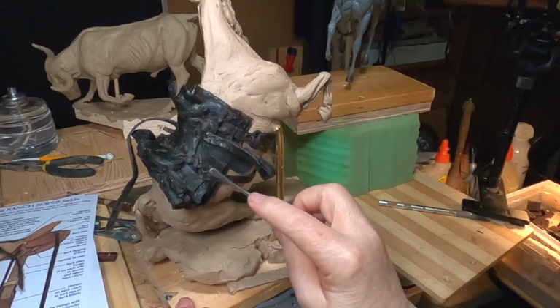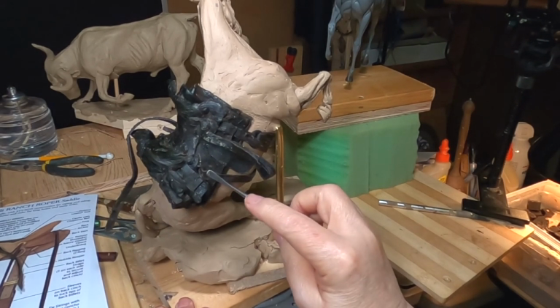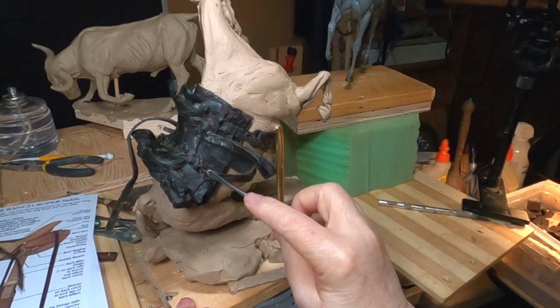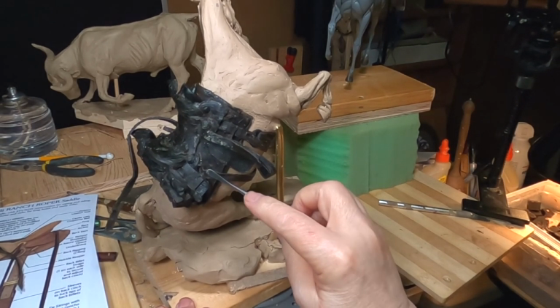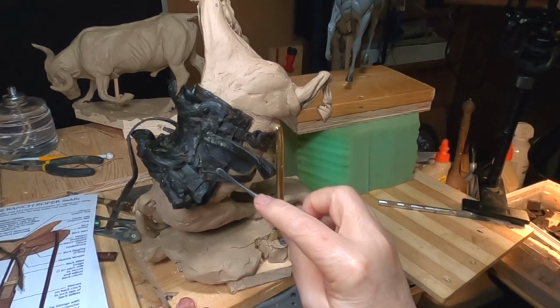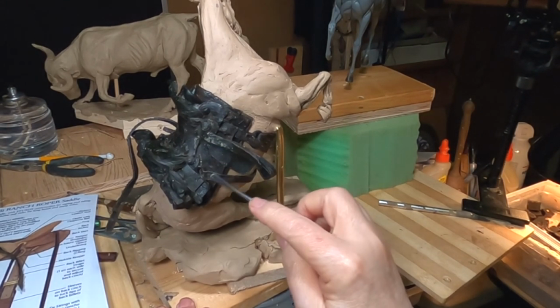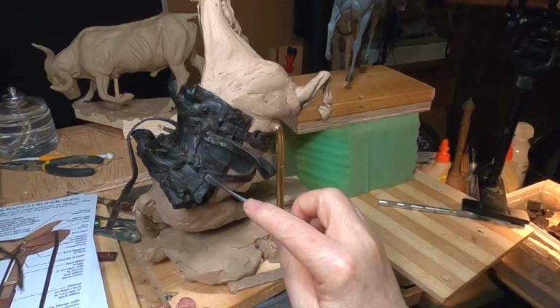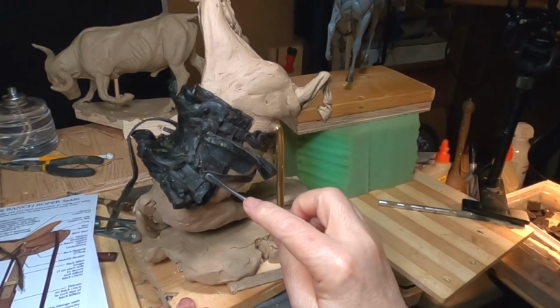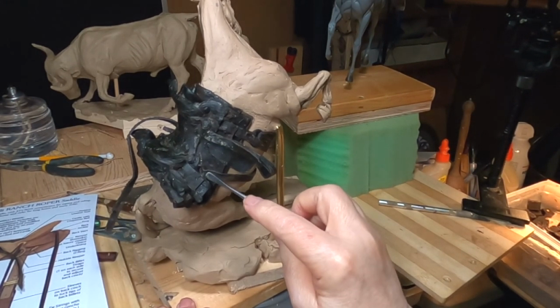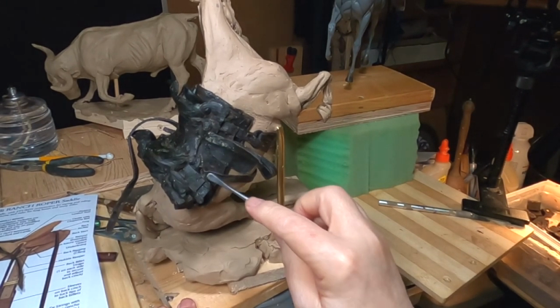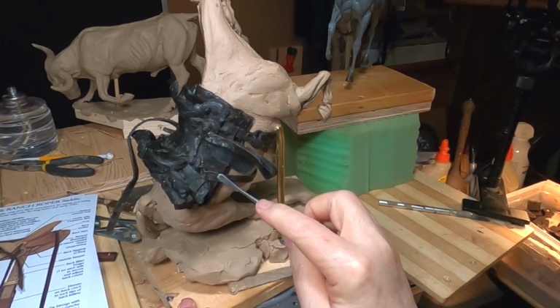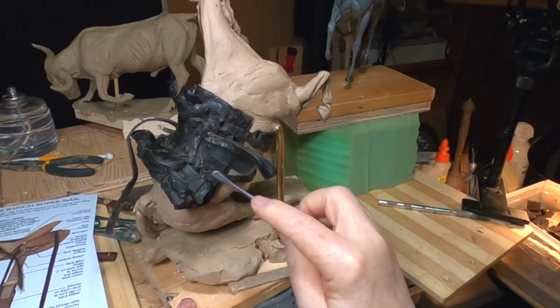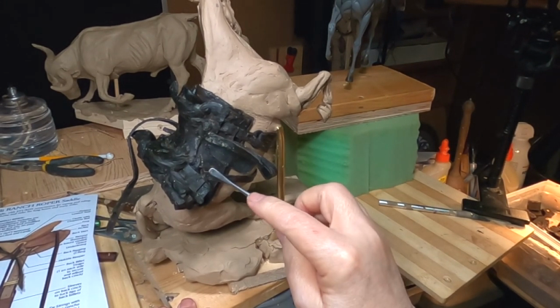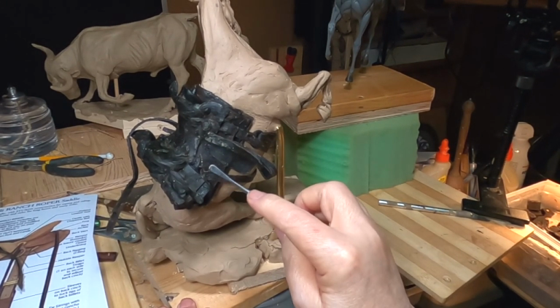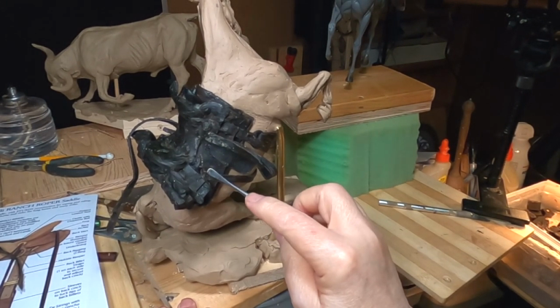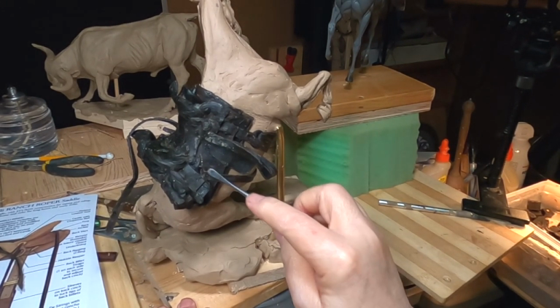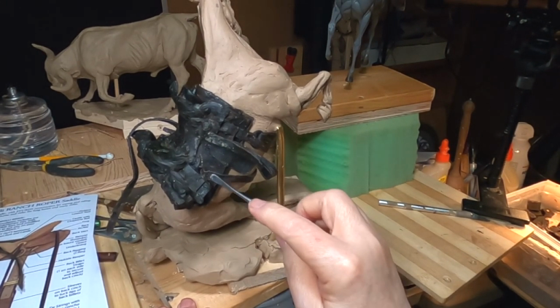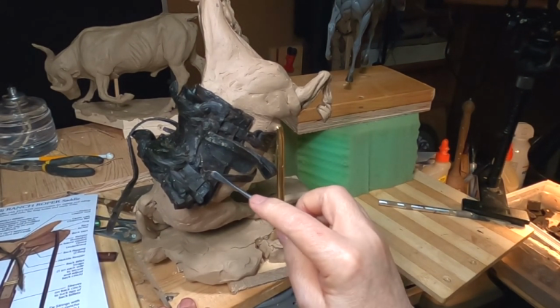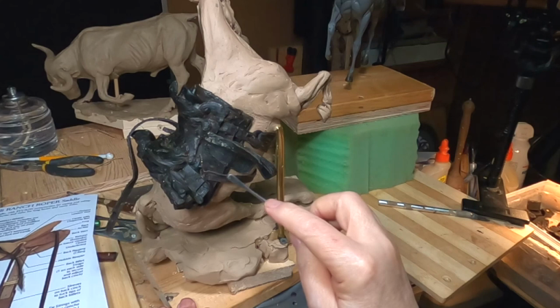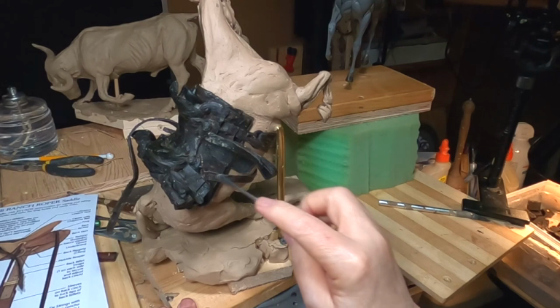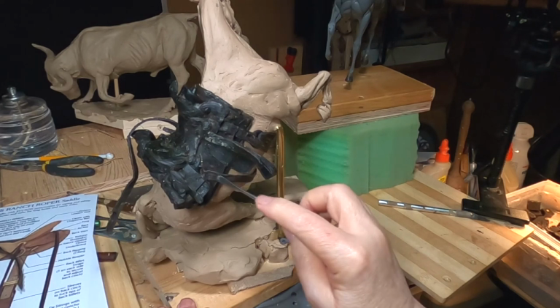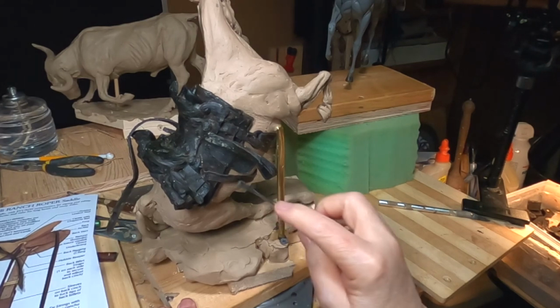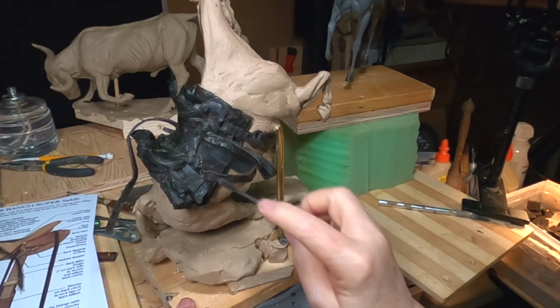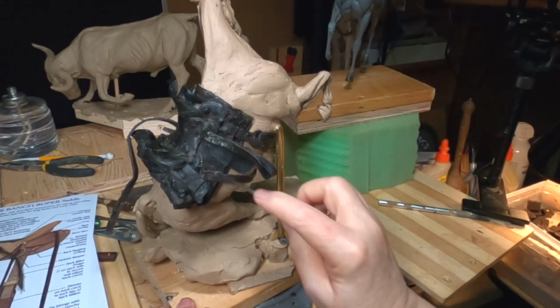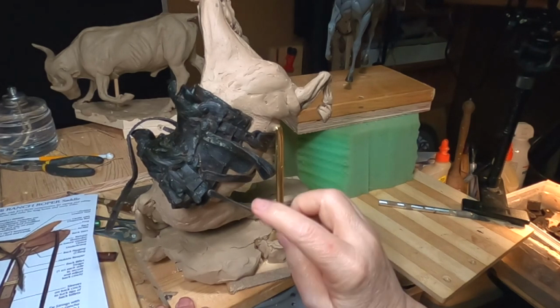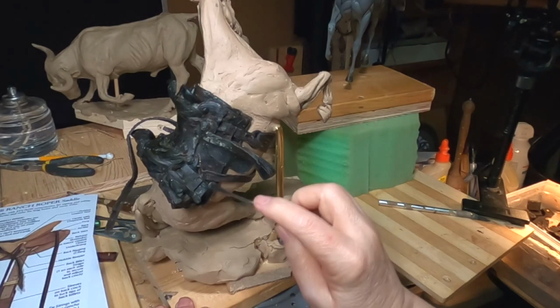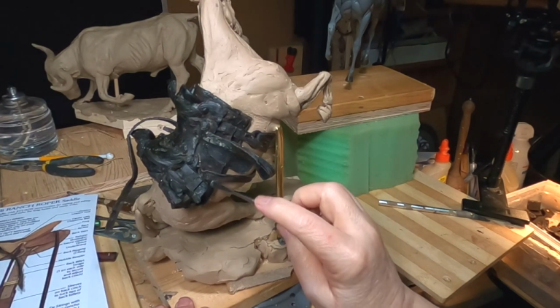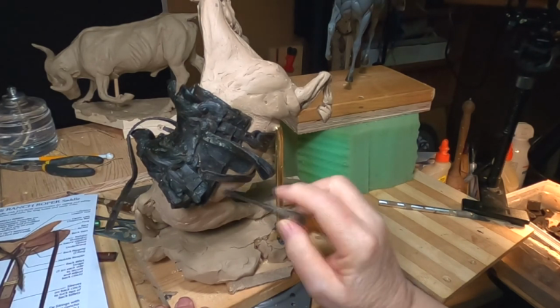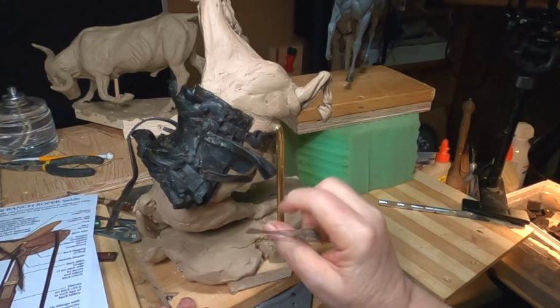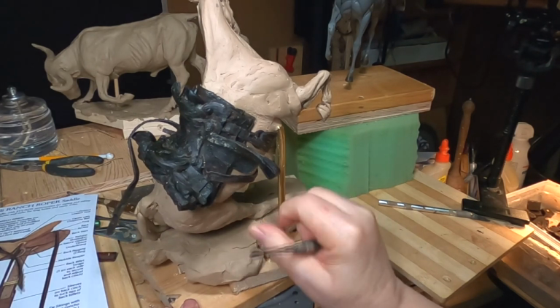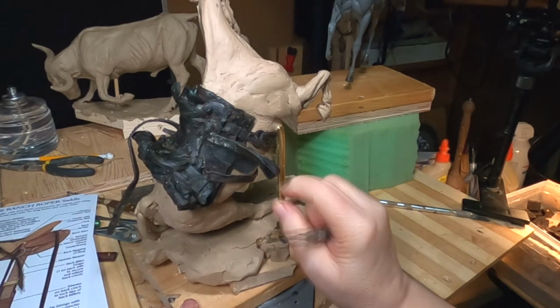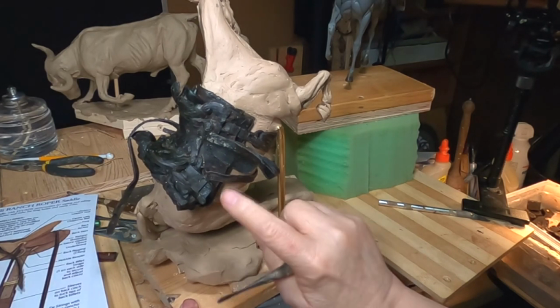I've got the camera right next to my head, so I'm probably going to be hitting it a couple of times while I do this.